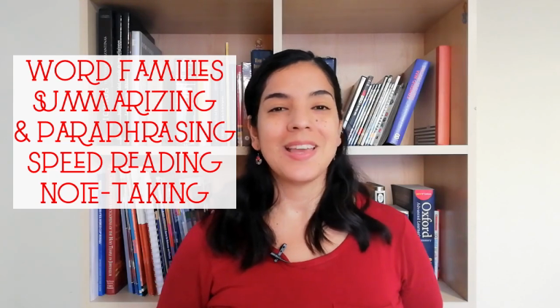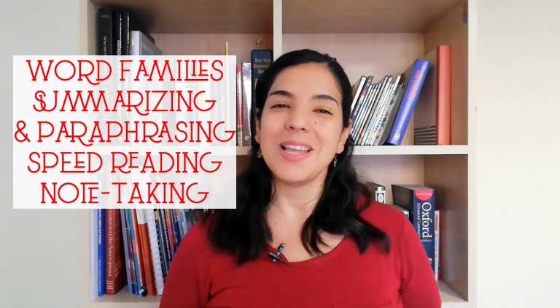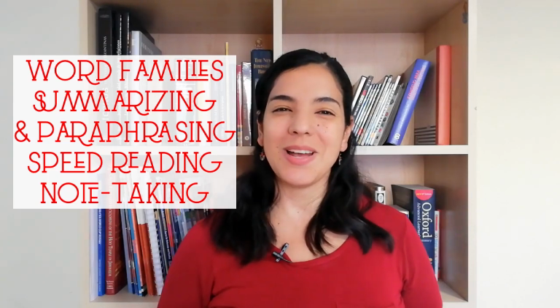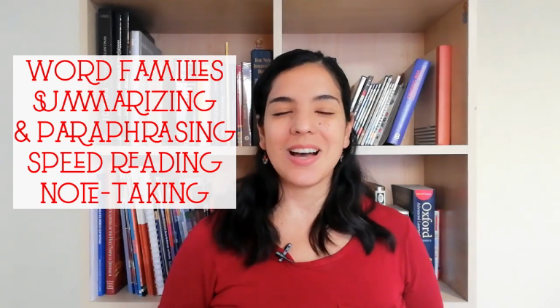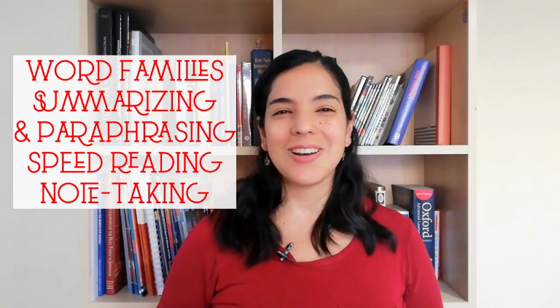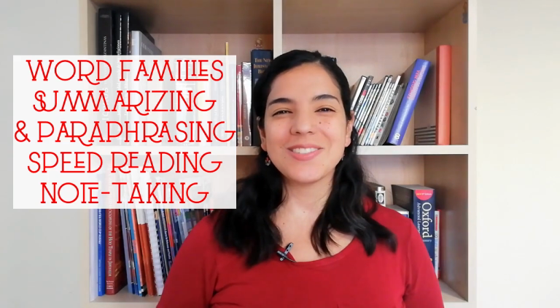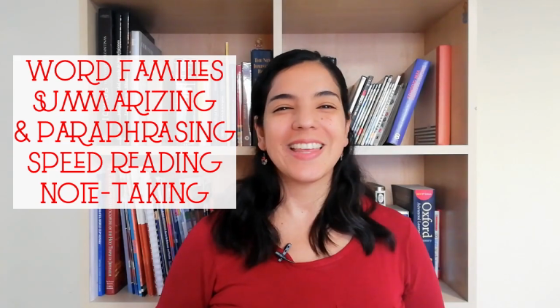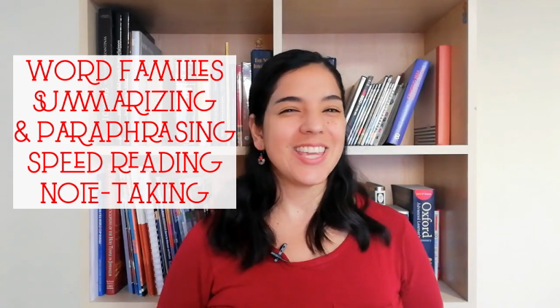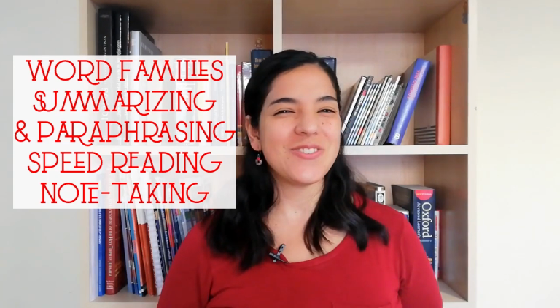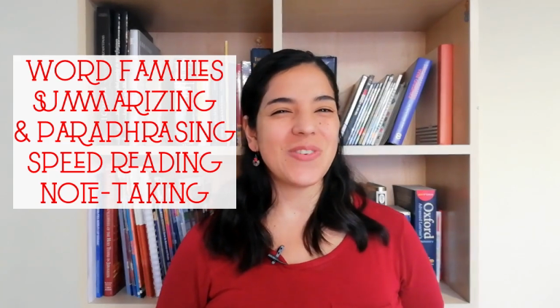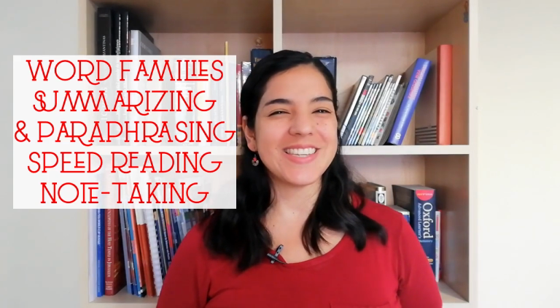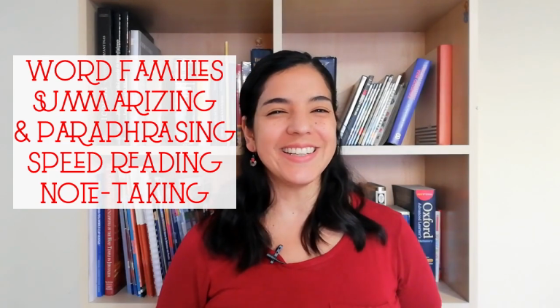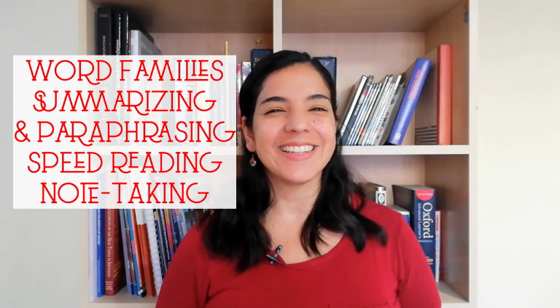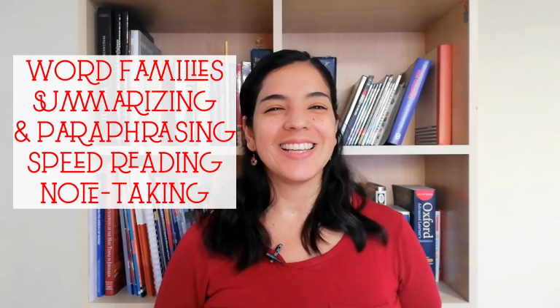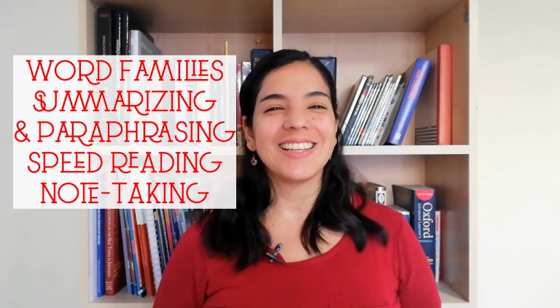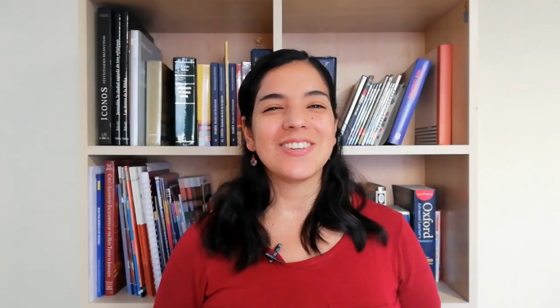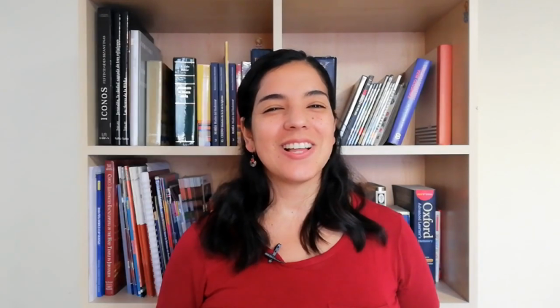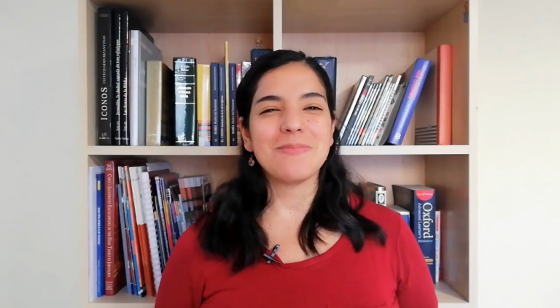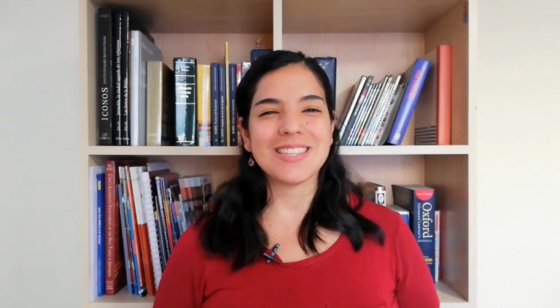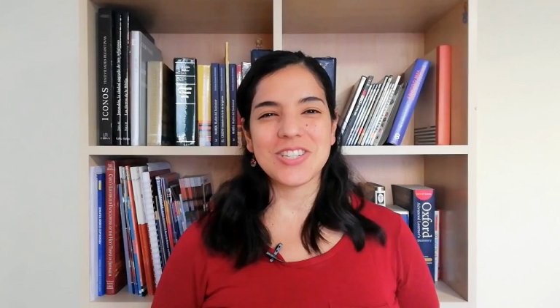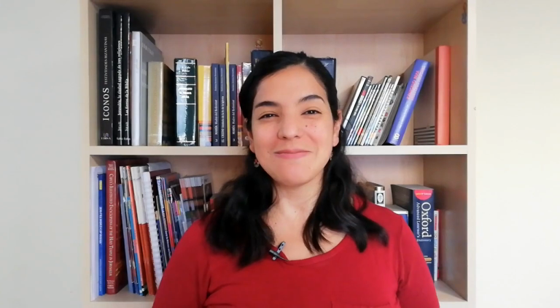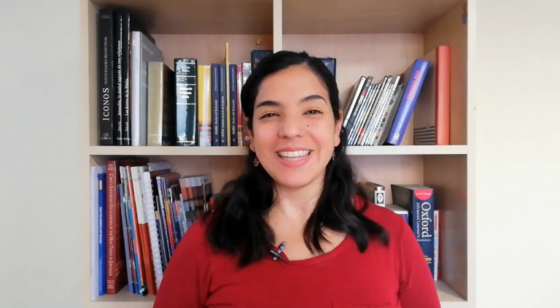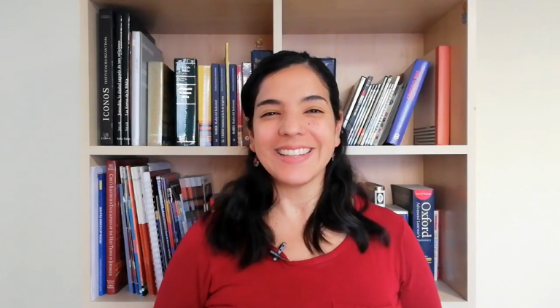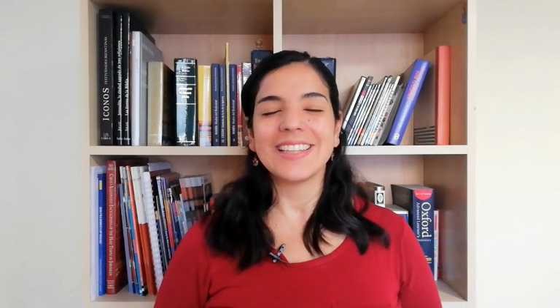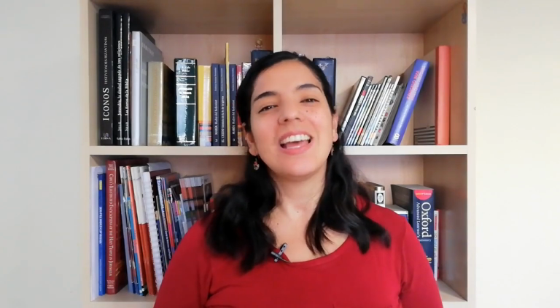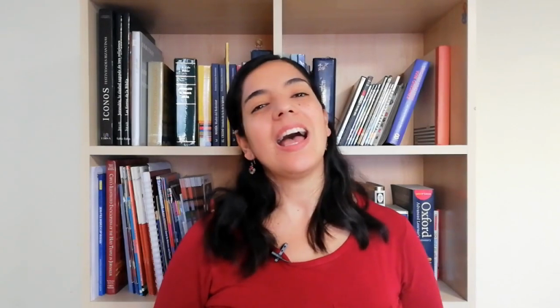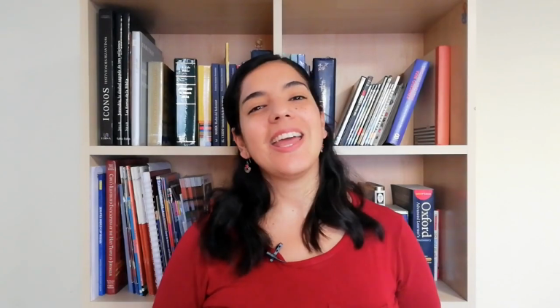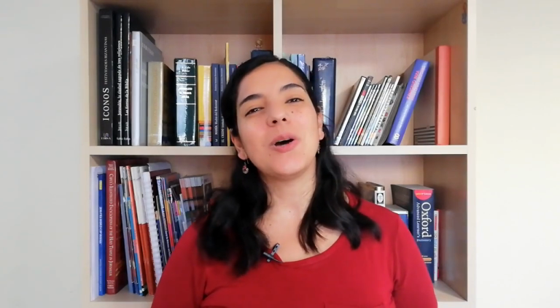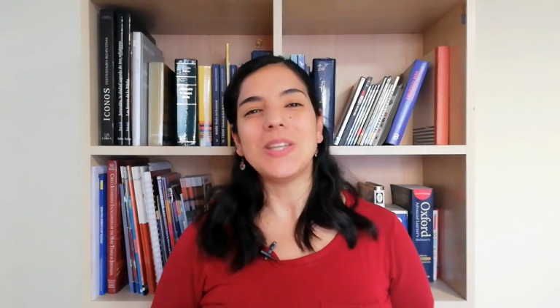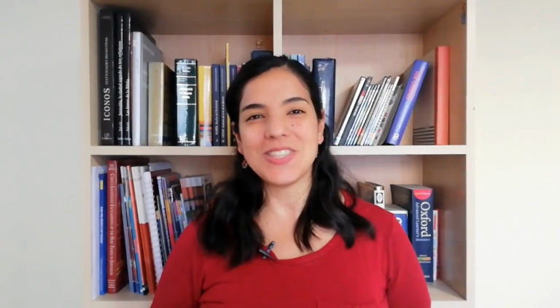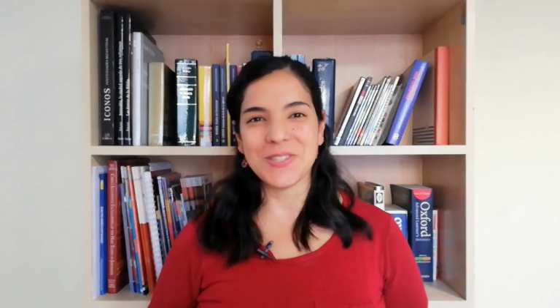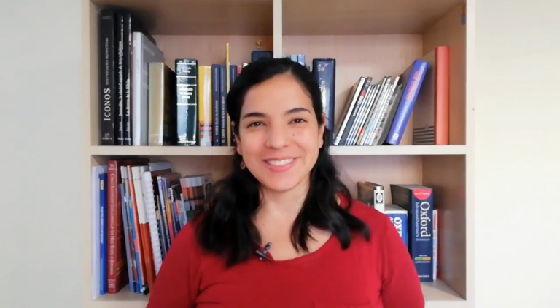Let me know how it goes. Thank you for watching. Follow me on social media and I hope to see you soon.